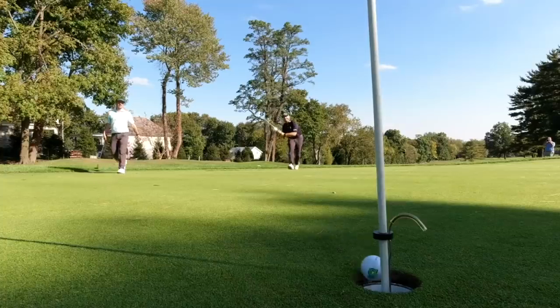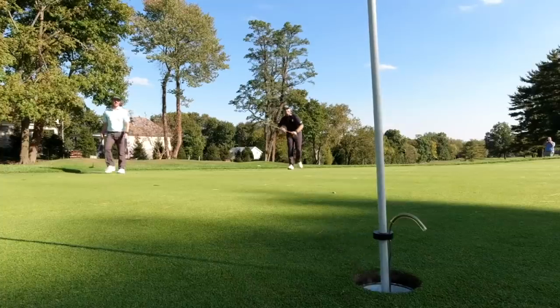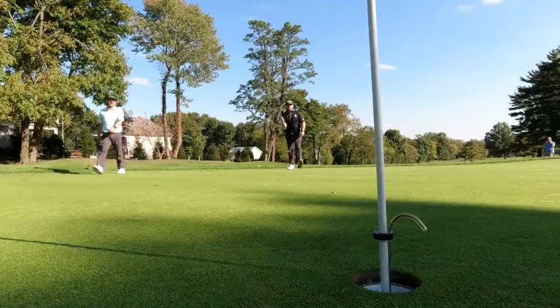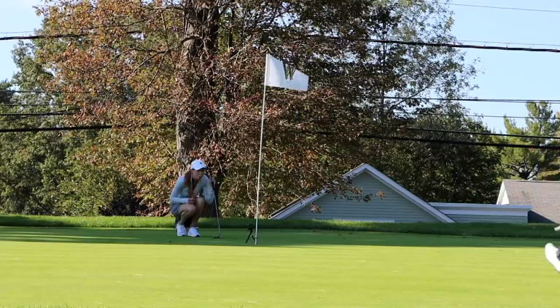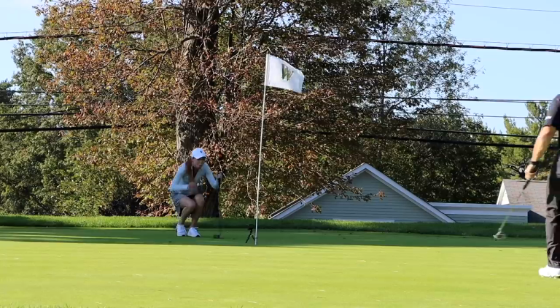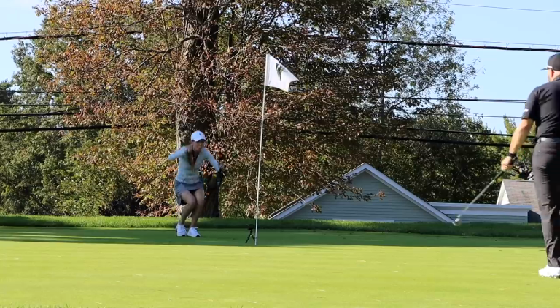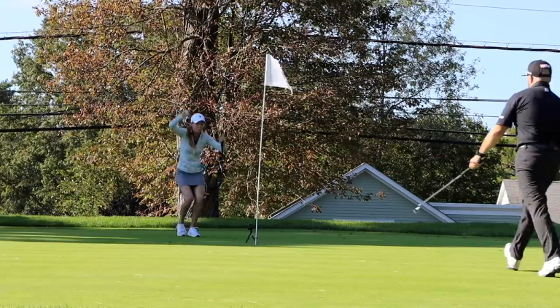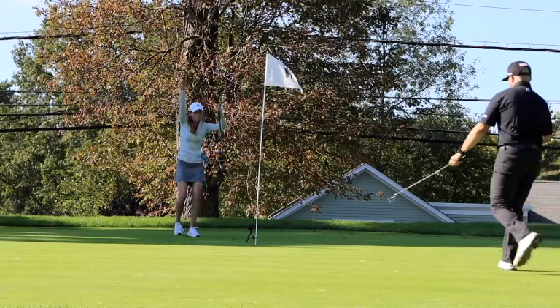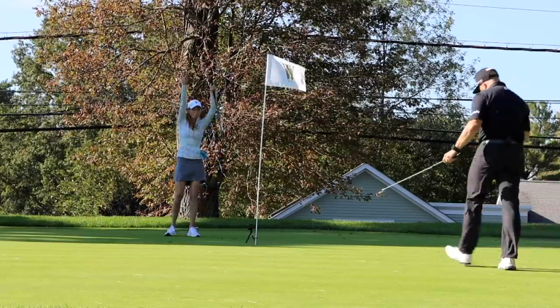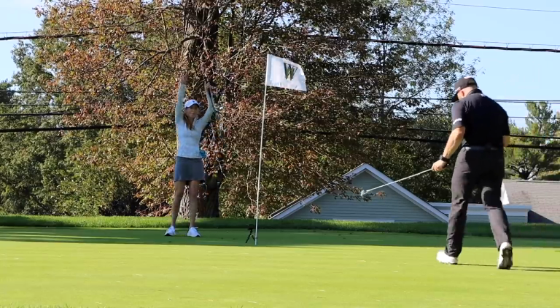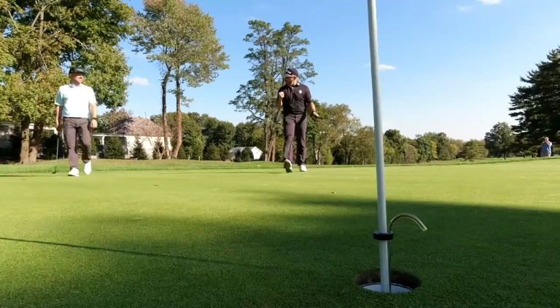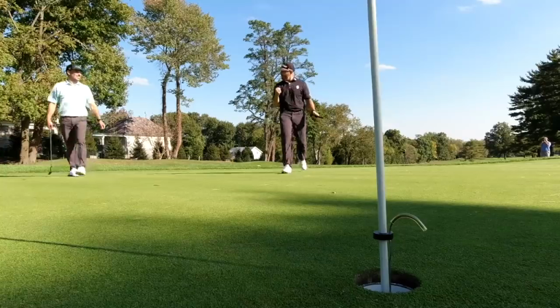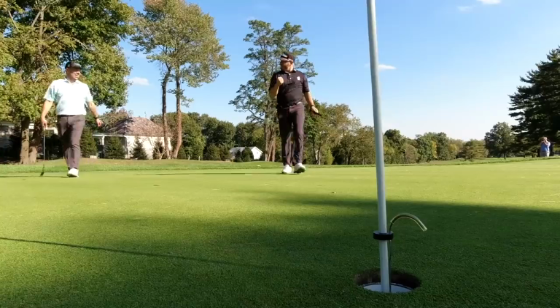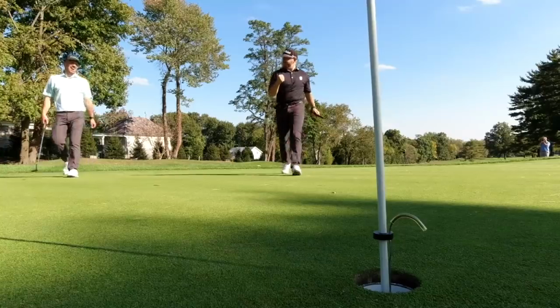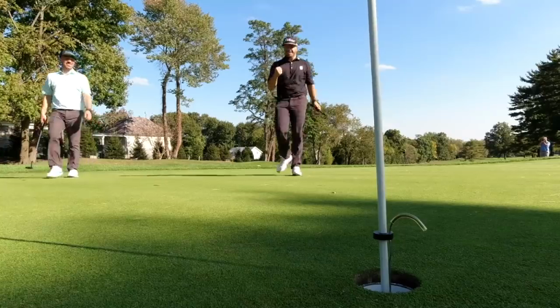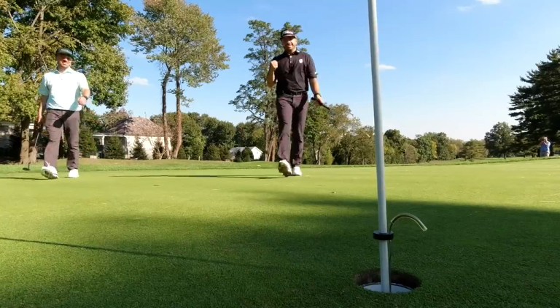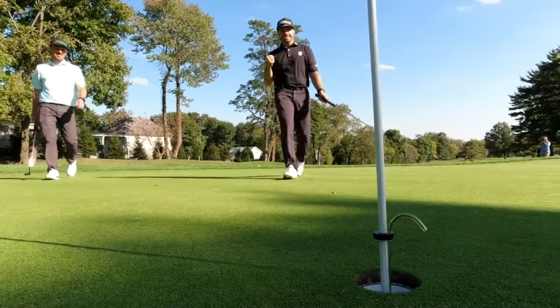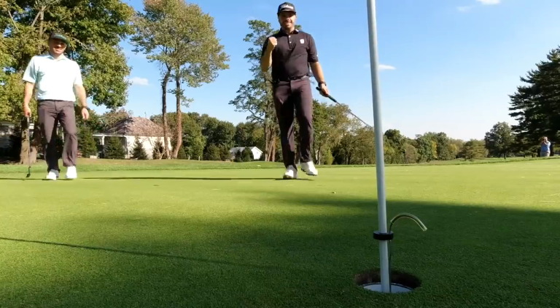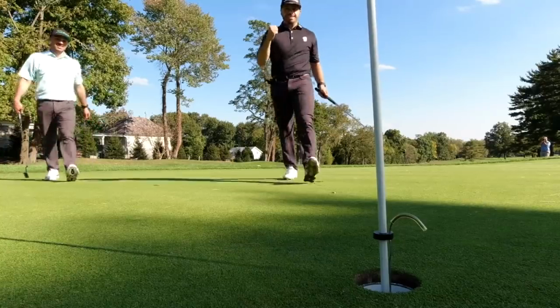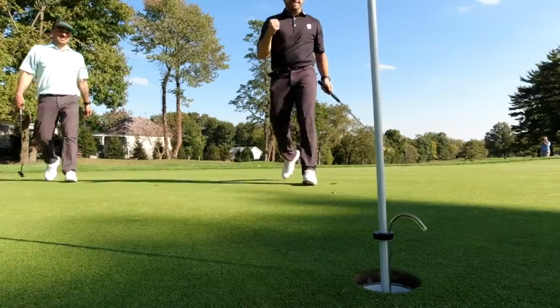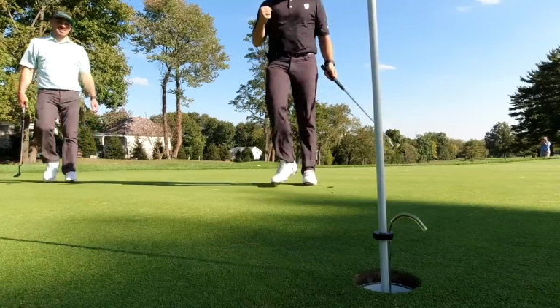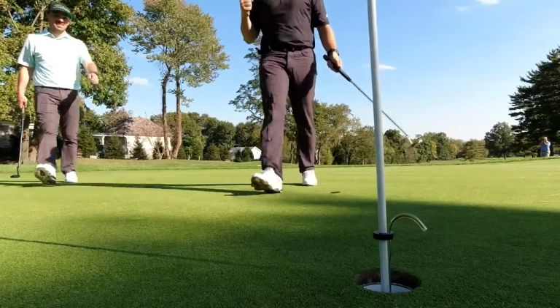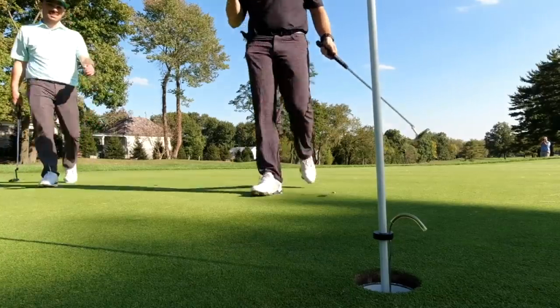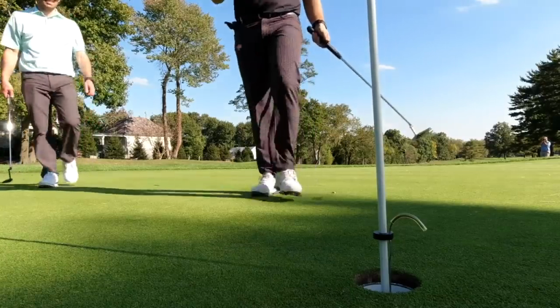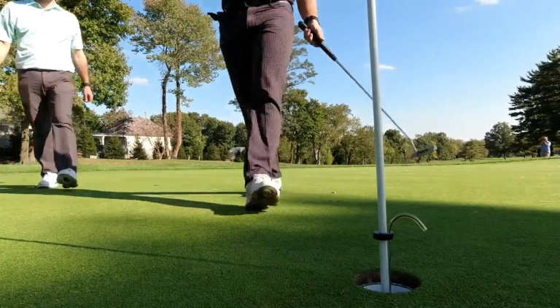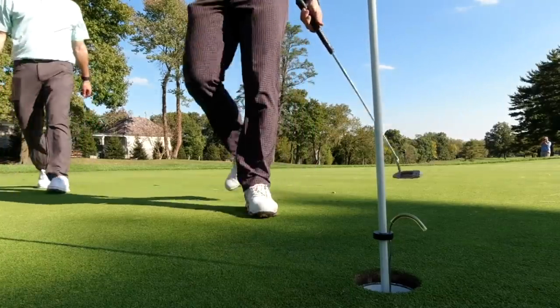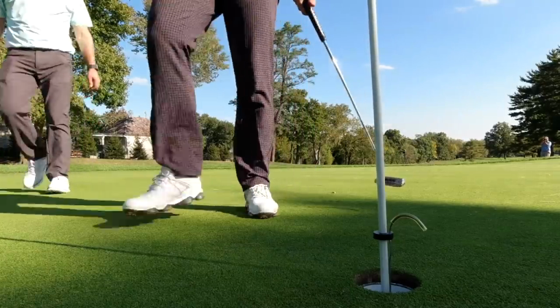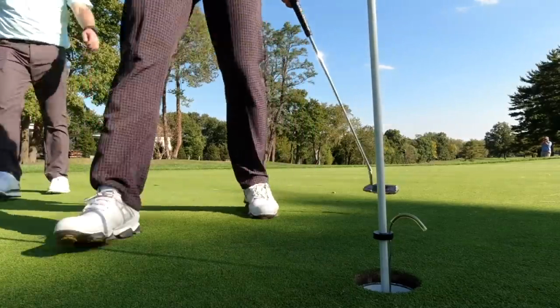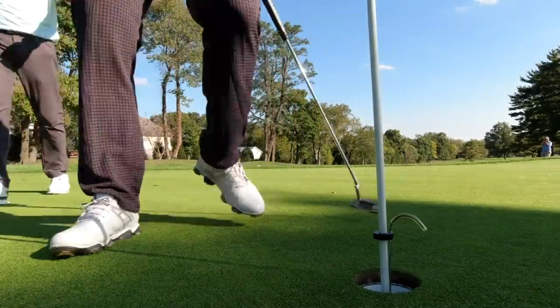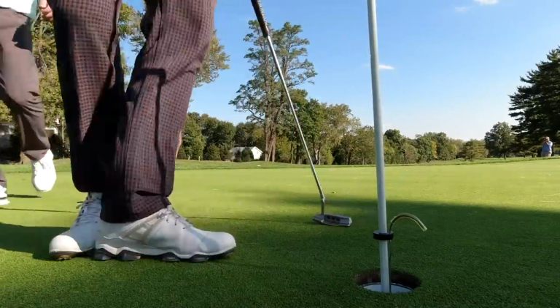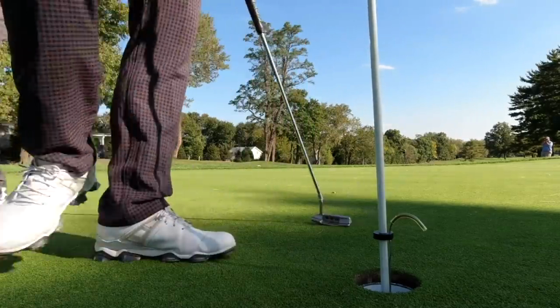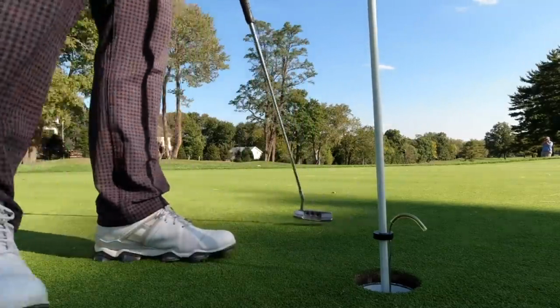What a birdie! It's coming down — a birdie!